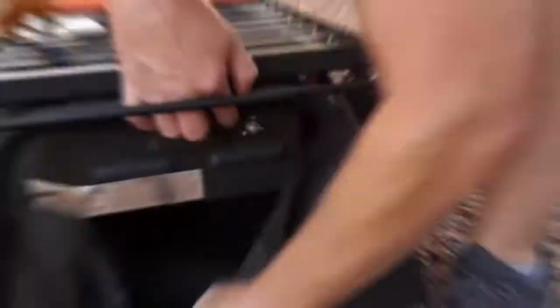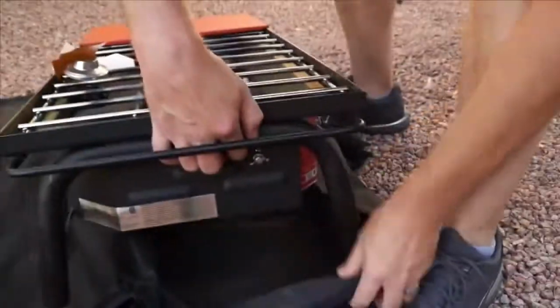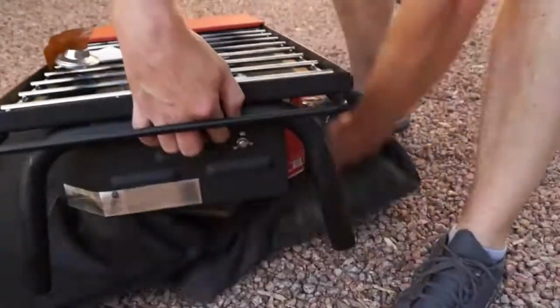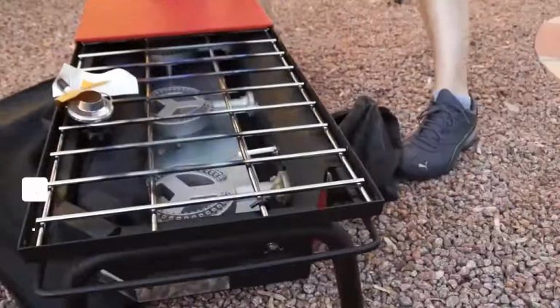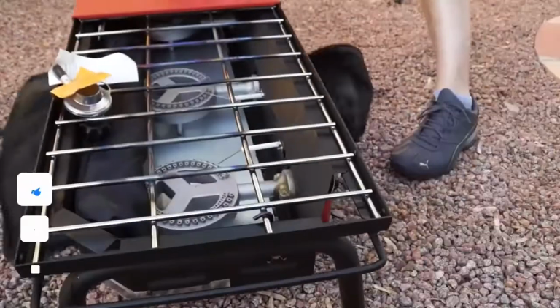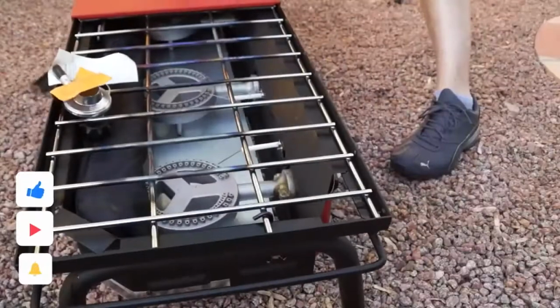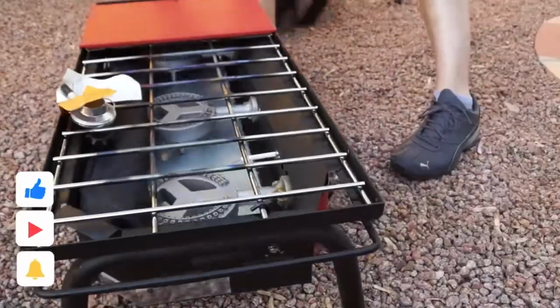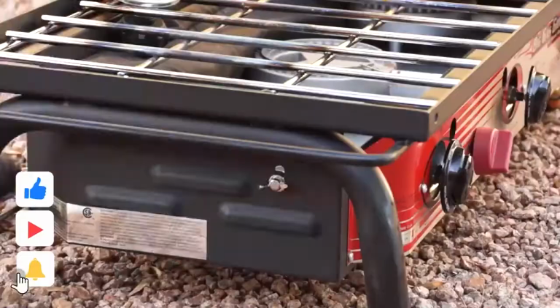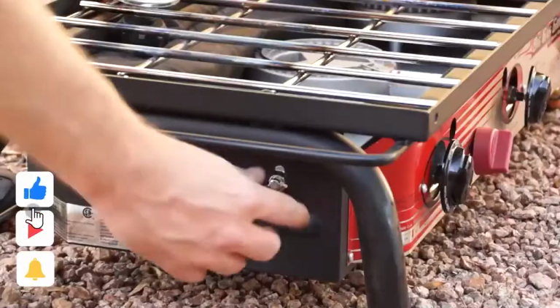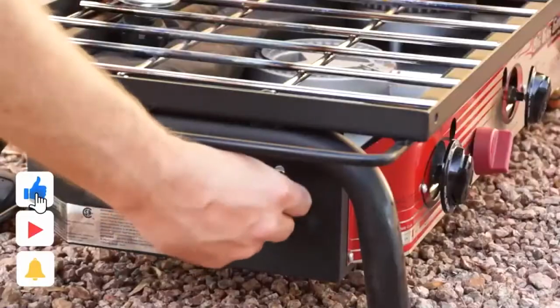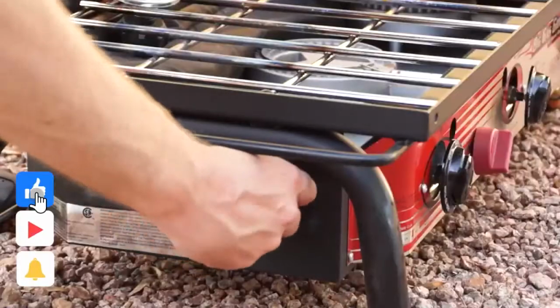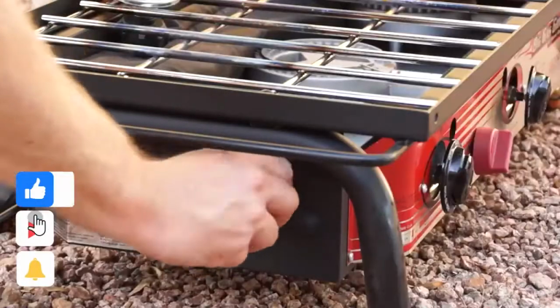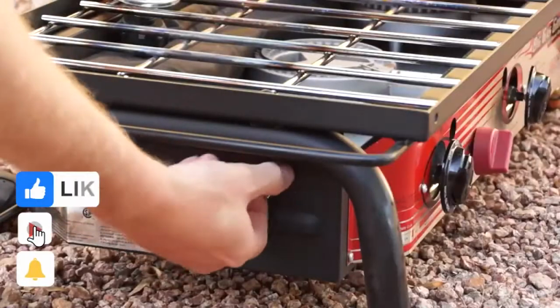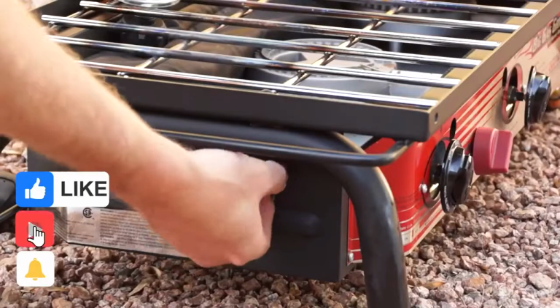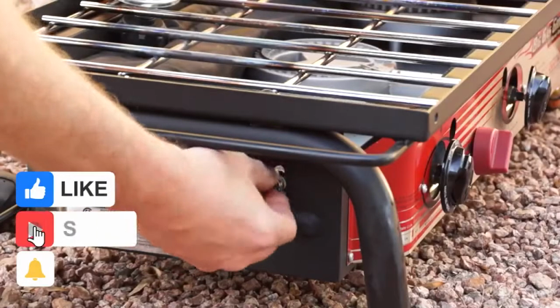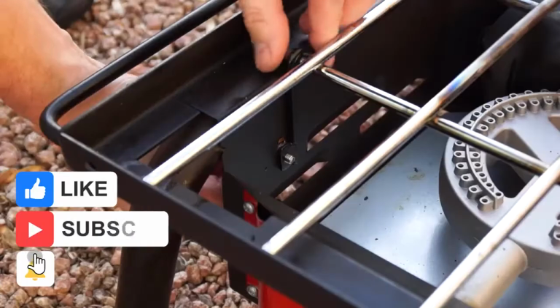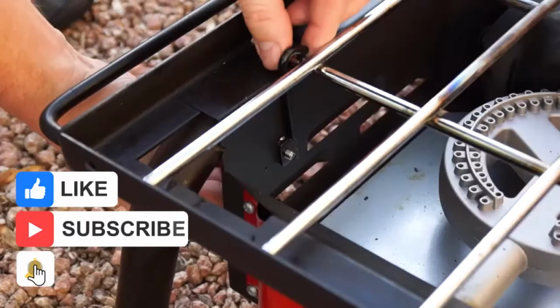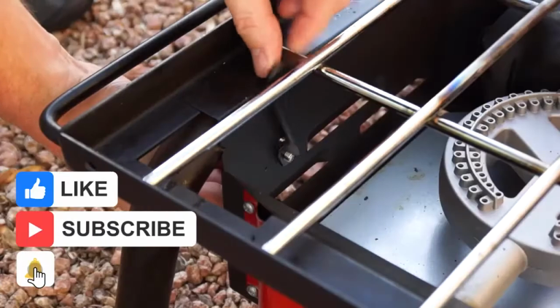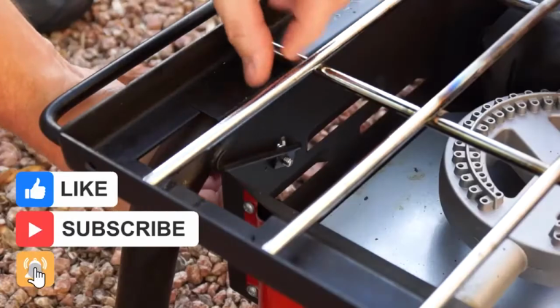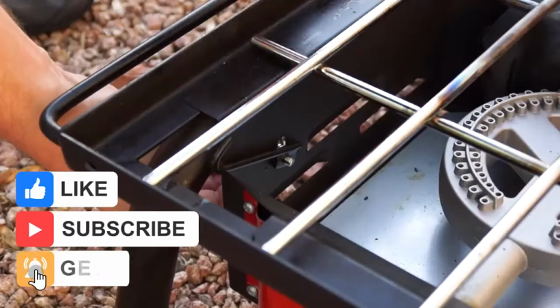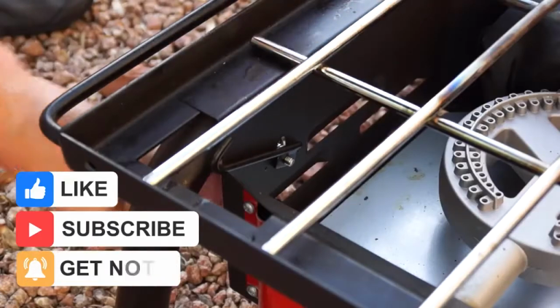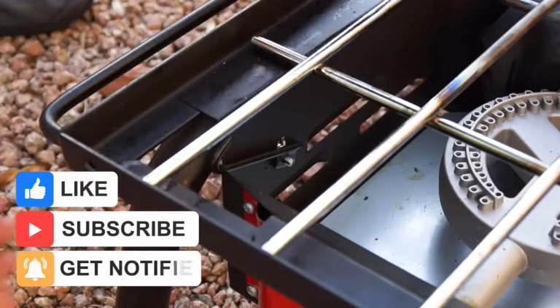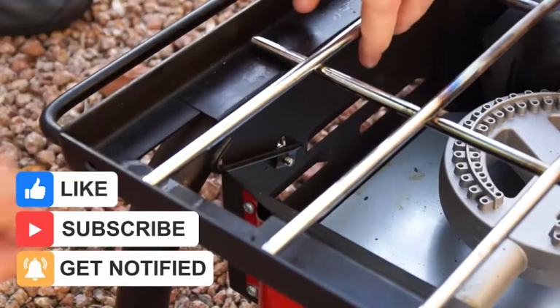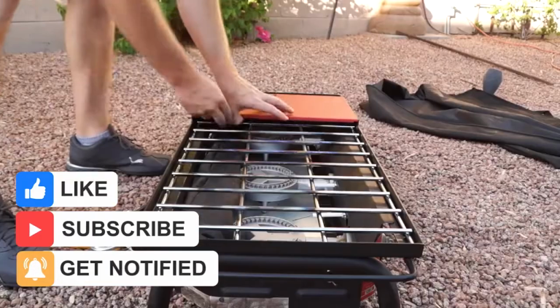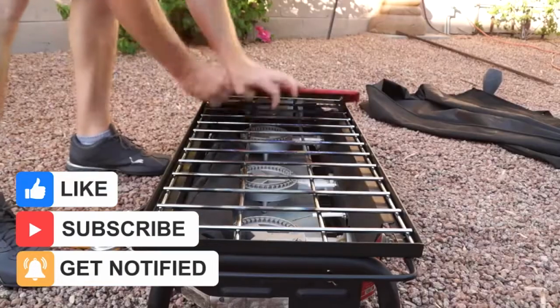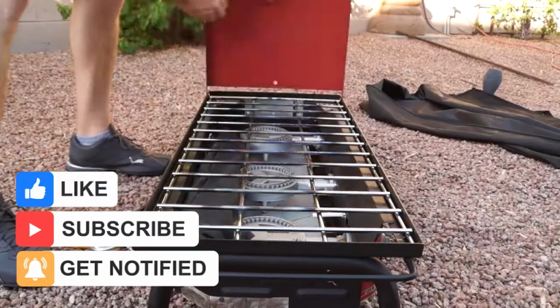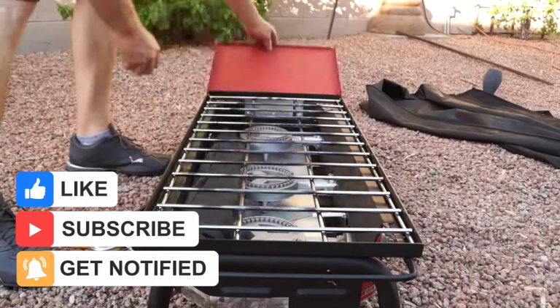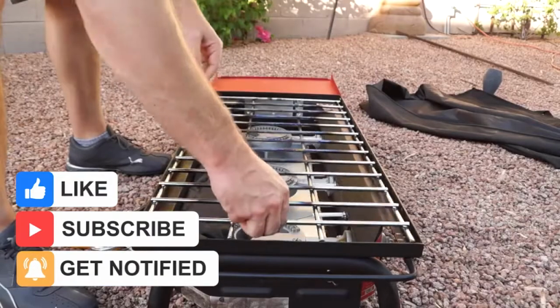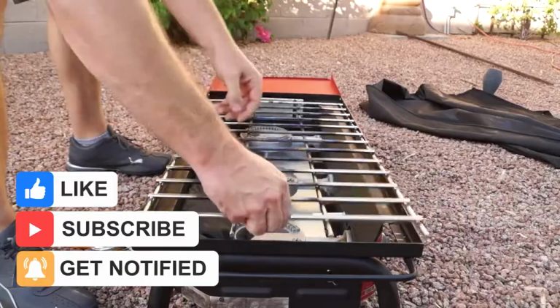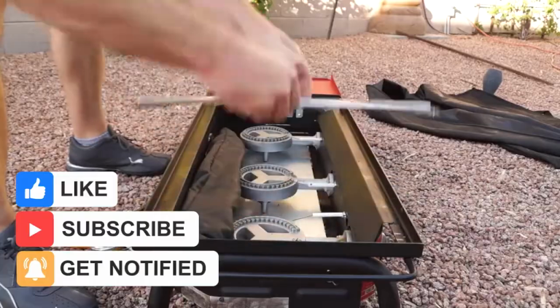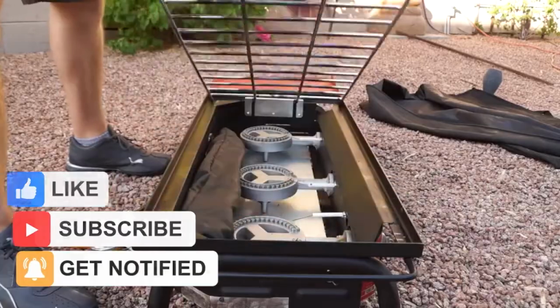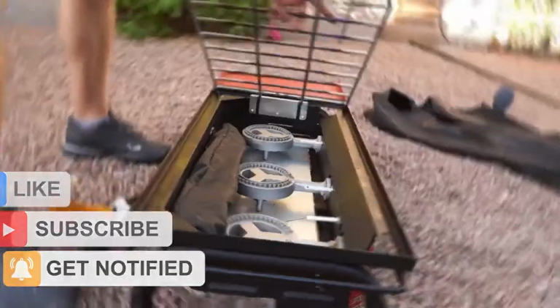But before we get into it, make sure to leave a like and subscribe with notifications turned on so you don't miss out on any of the new videos we post.